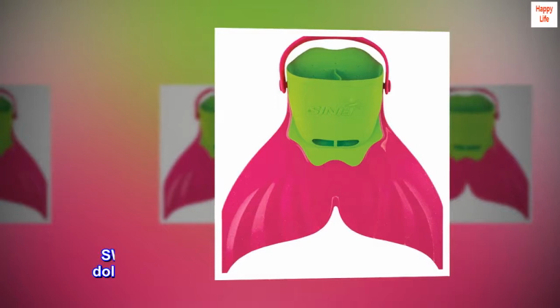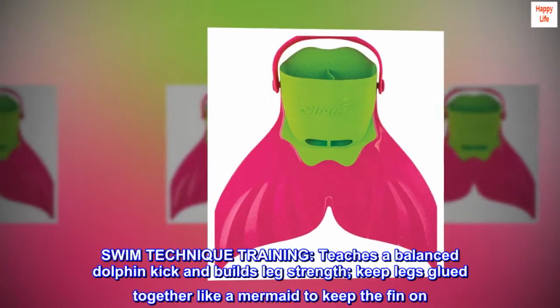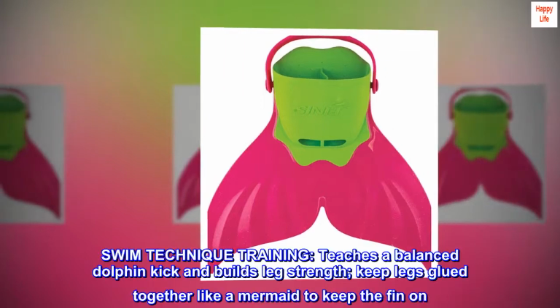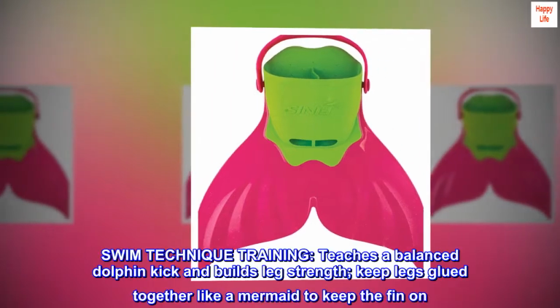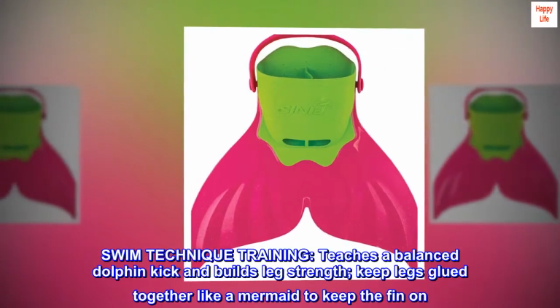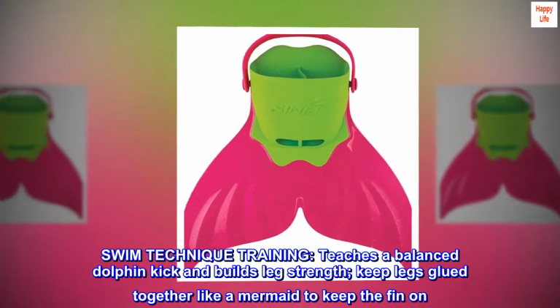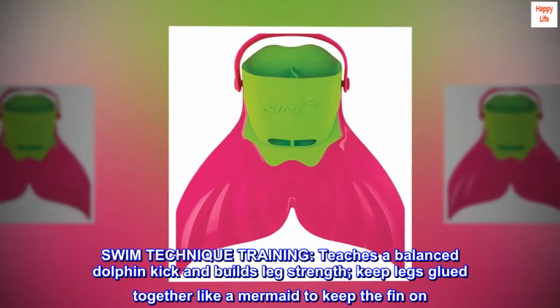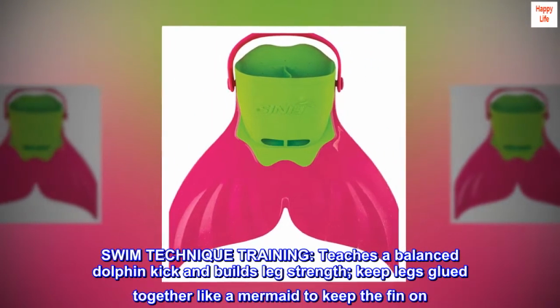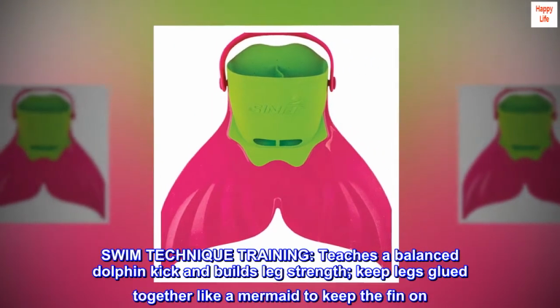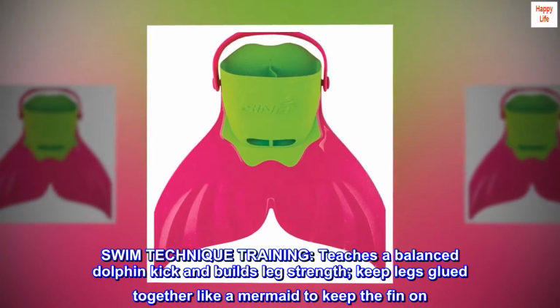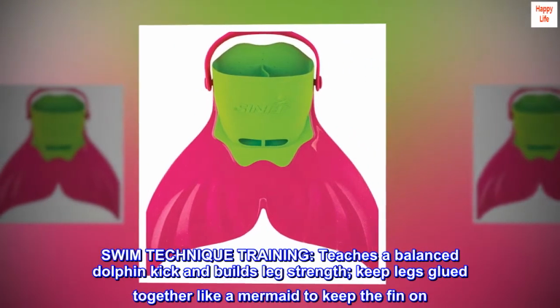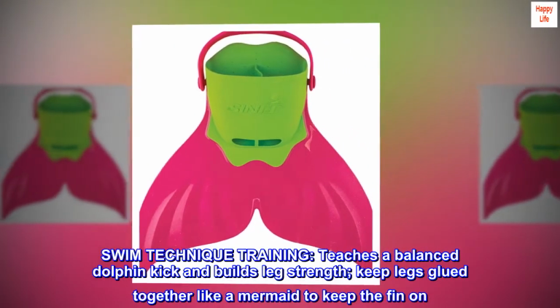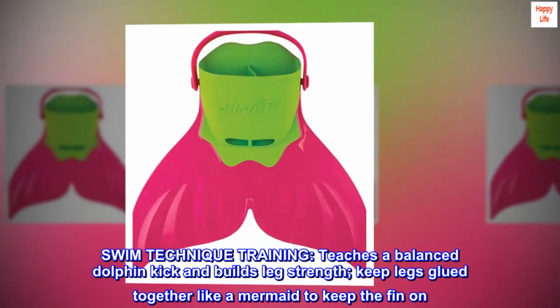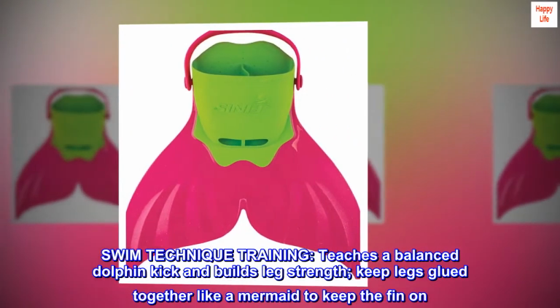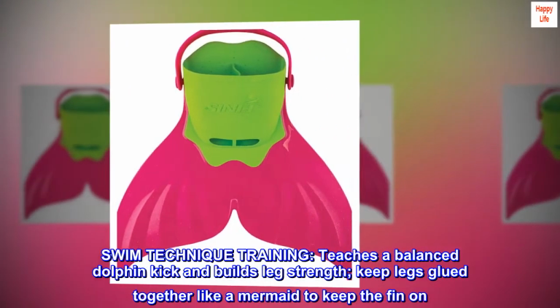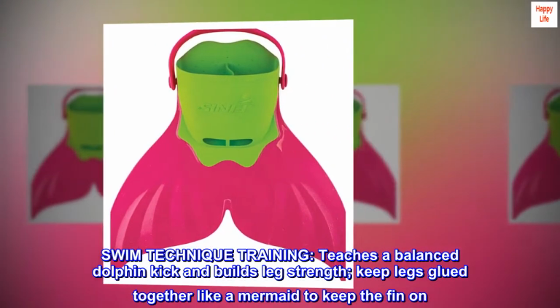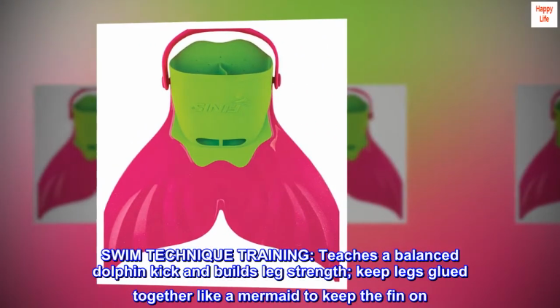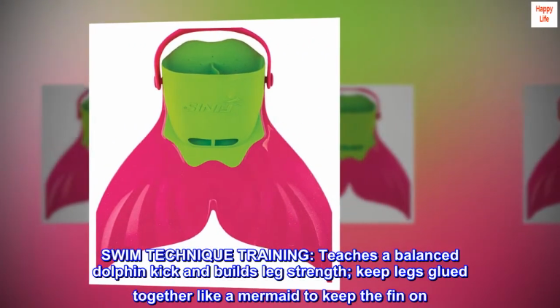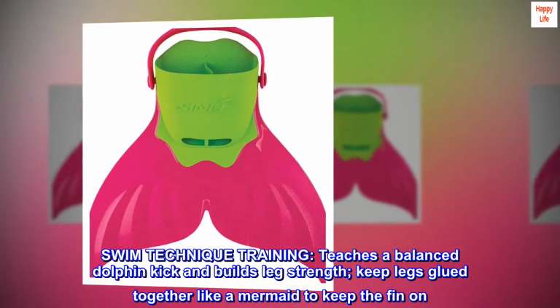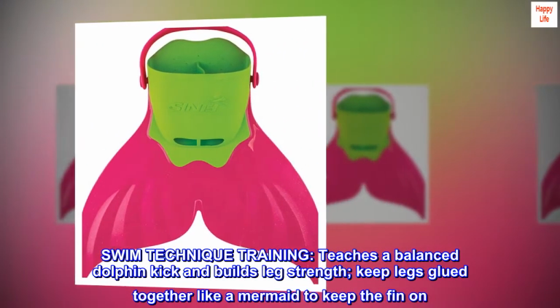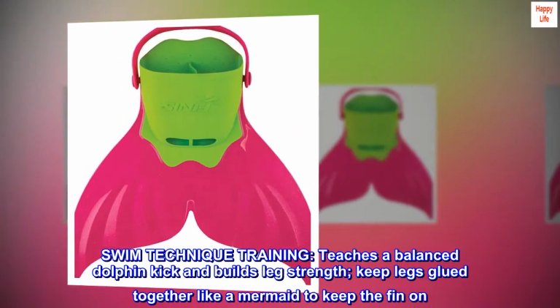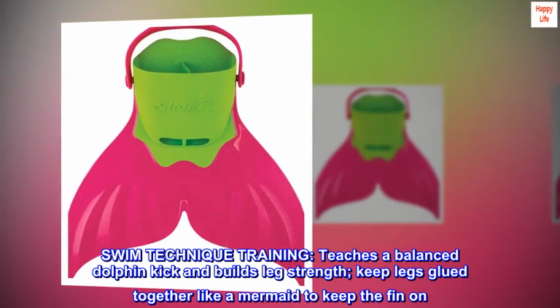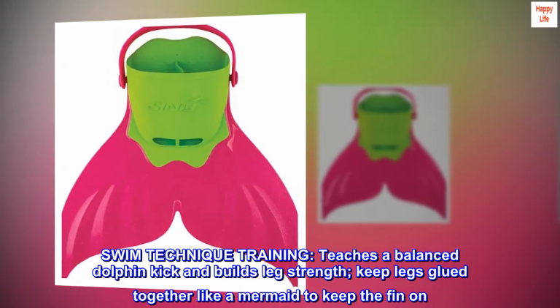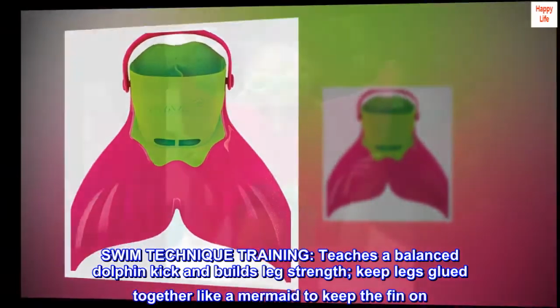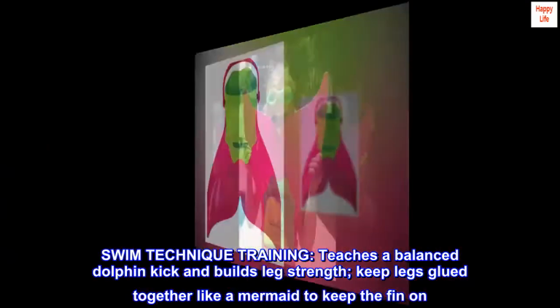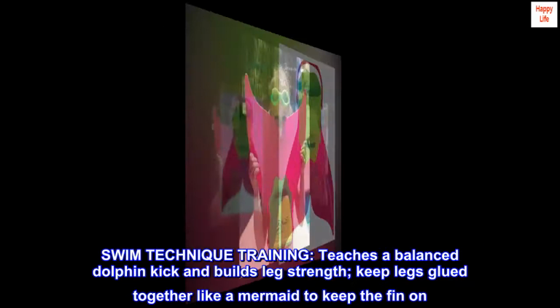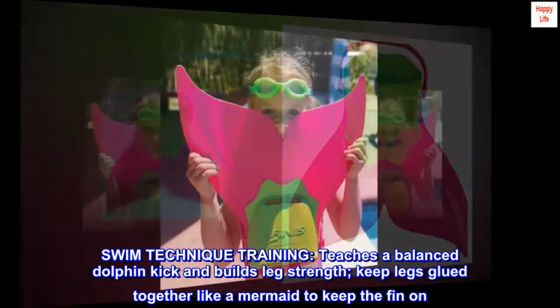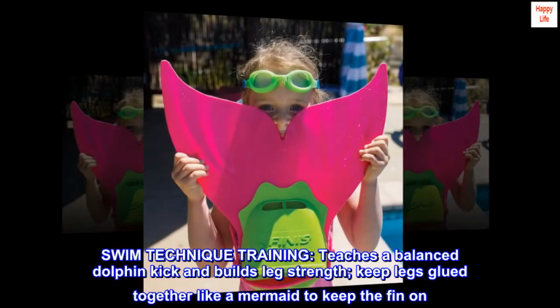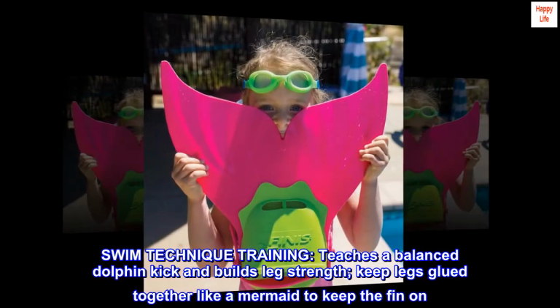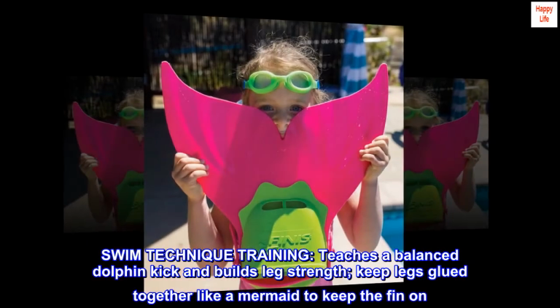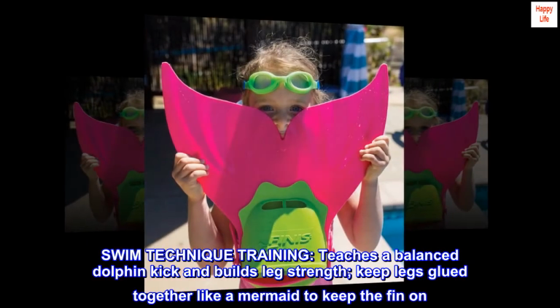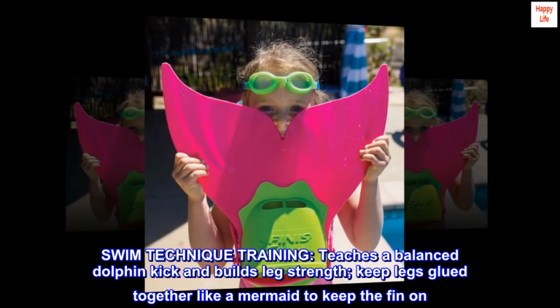Swim technique training teaches a balanced dolphin kick and builds leg strength. Keep legs glued together like a mermaid to keep the fin on.